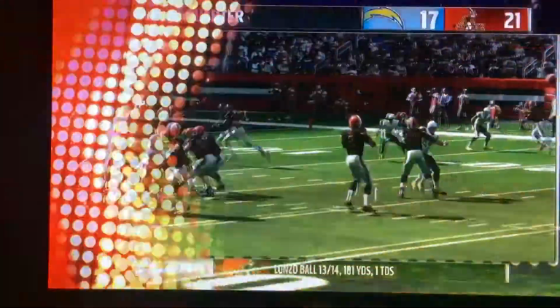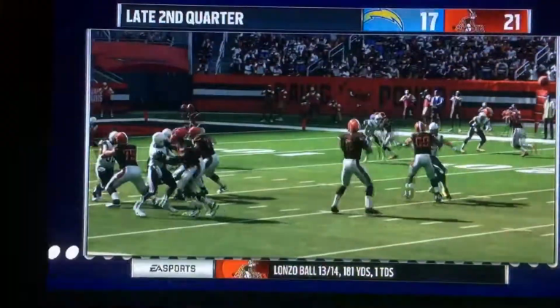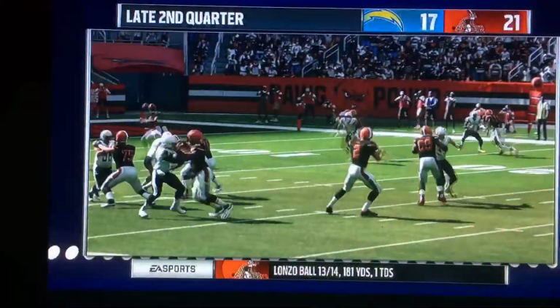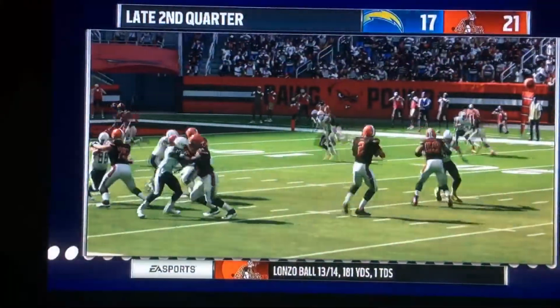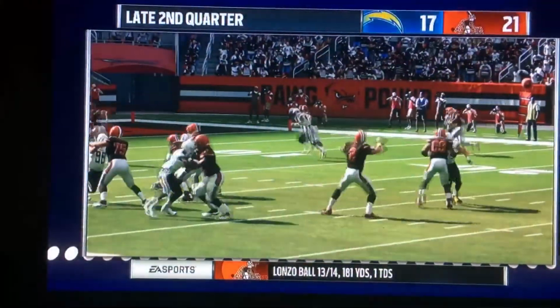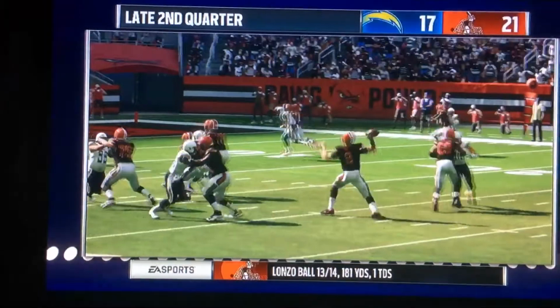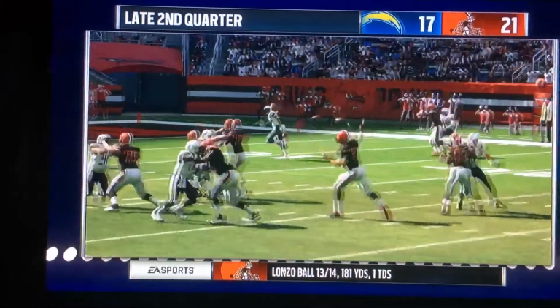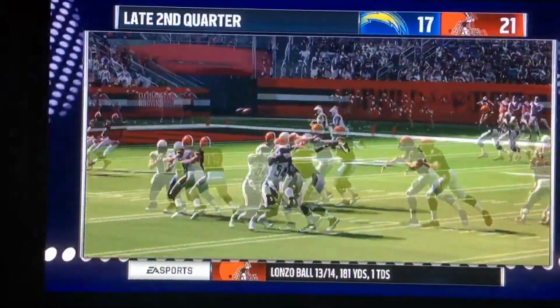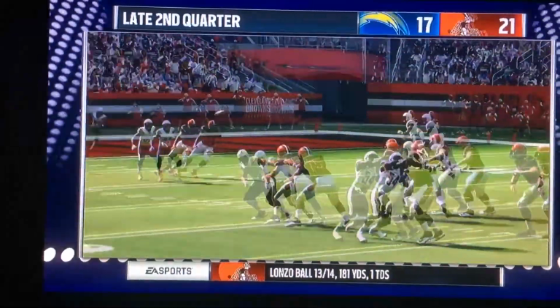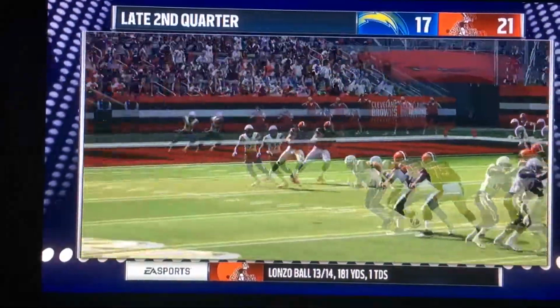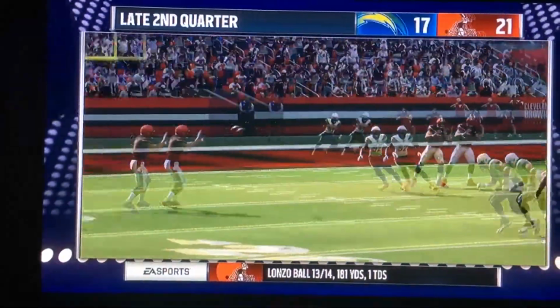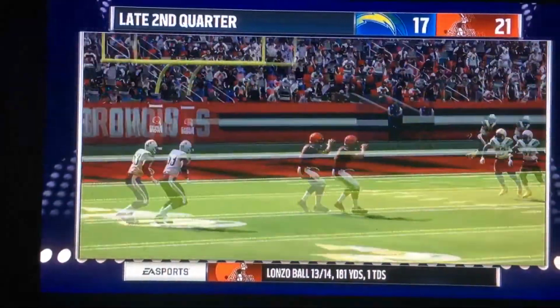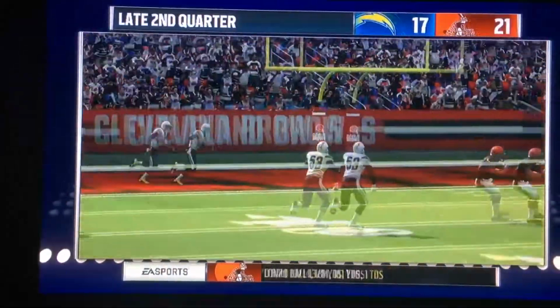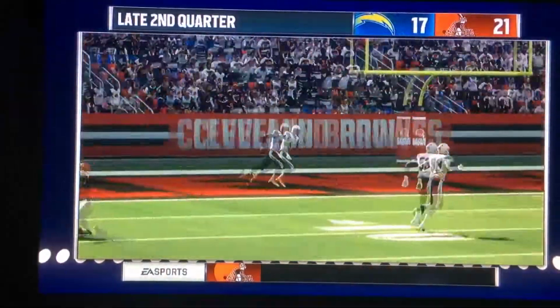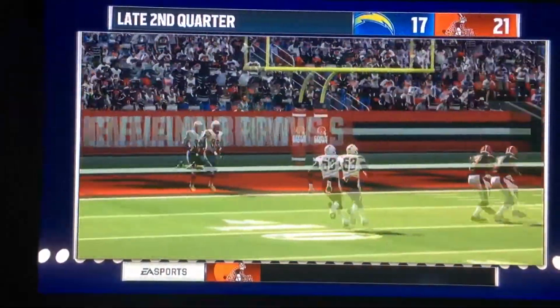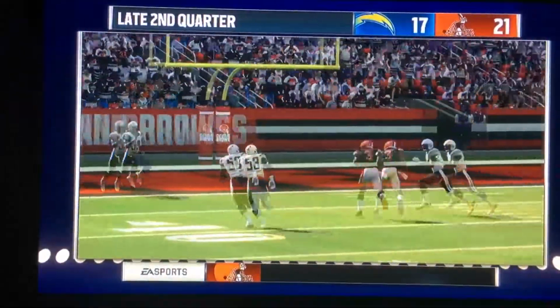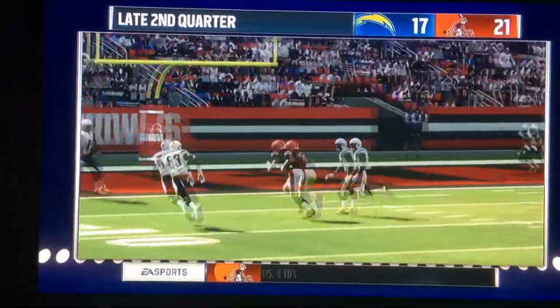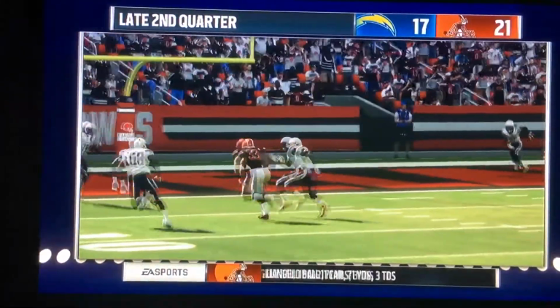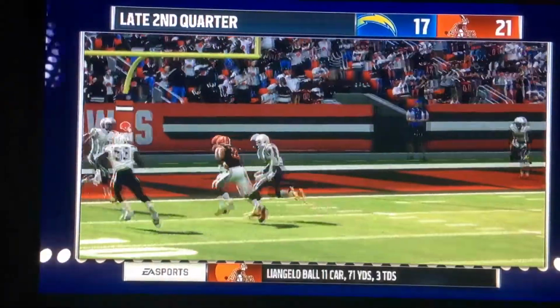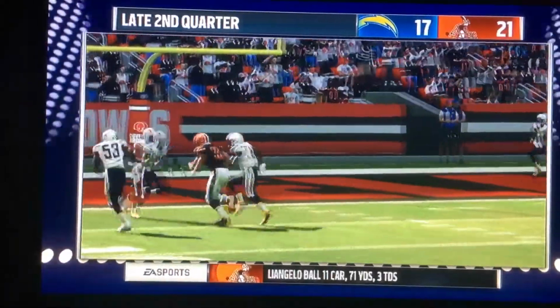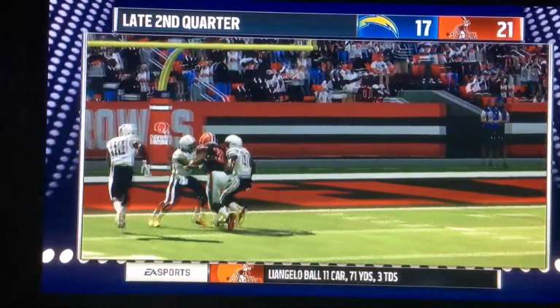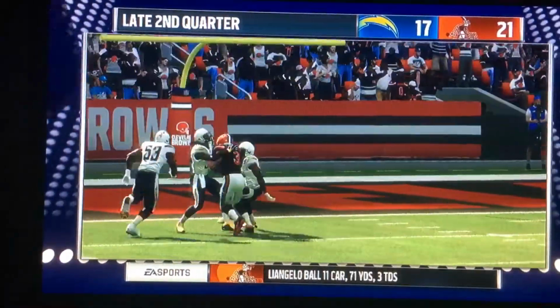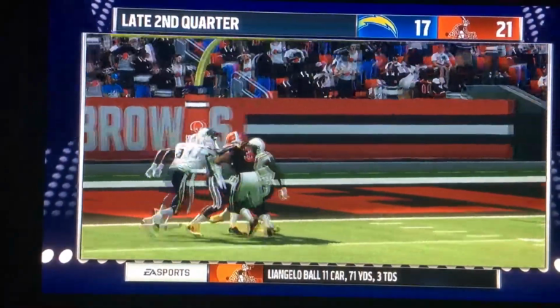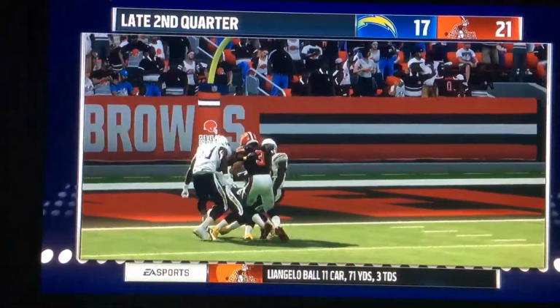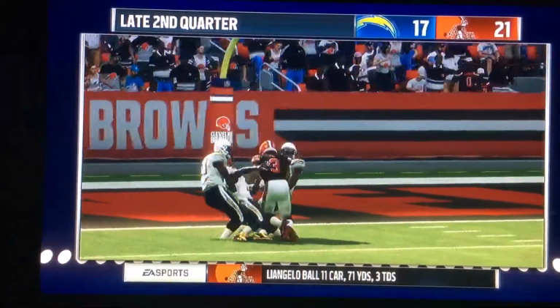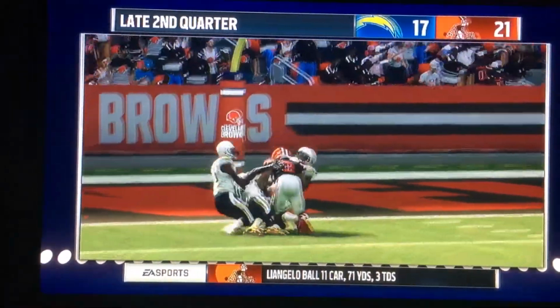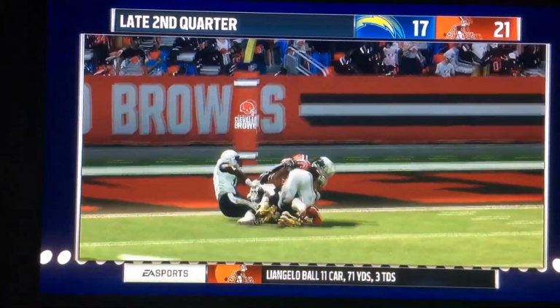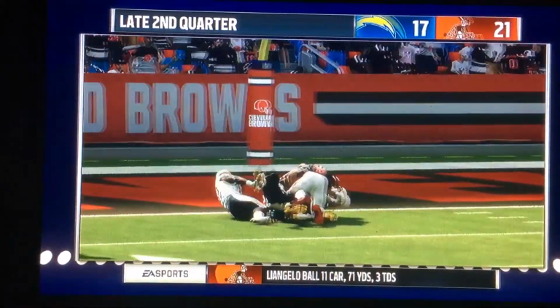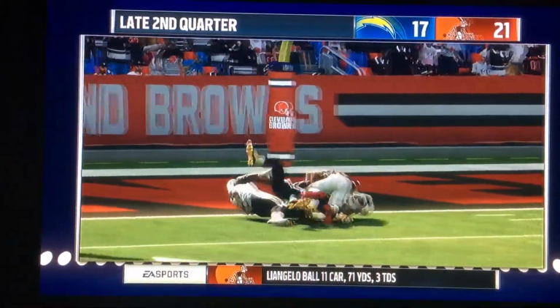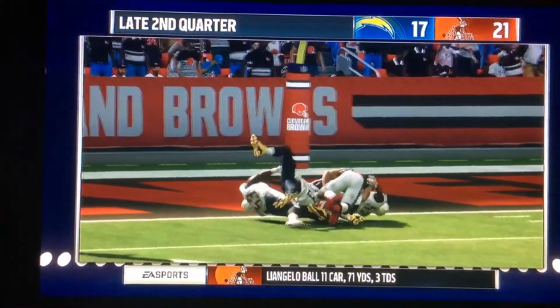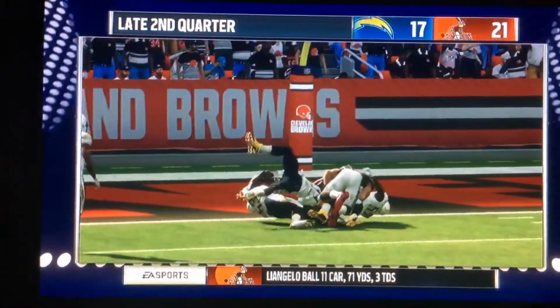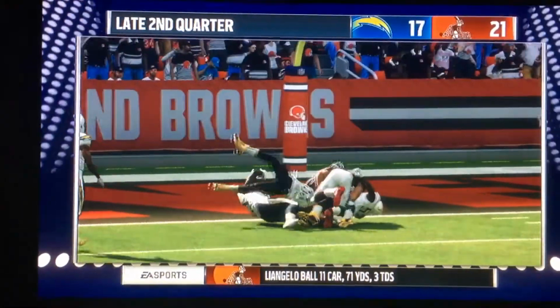Third and 7. Coverage breaks down here, and he'll be tackled at the 1-yard line.